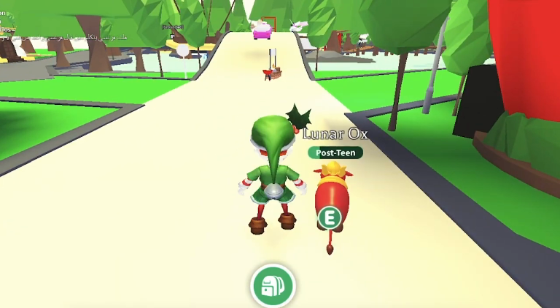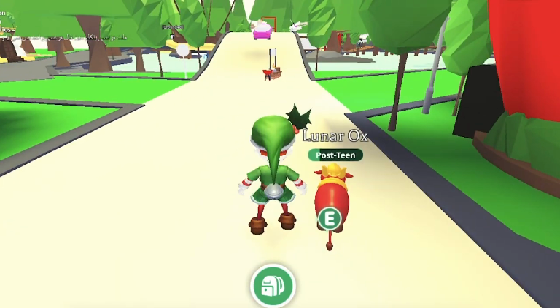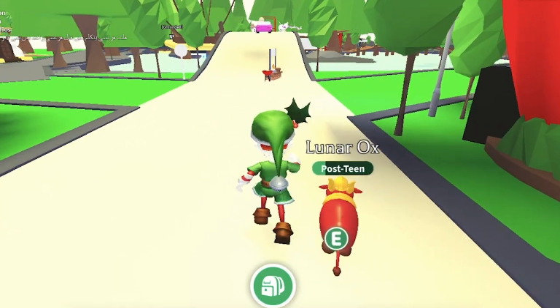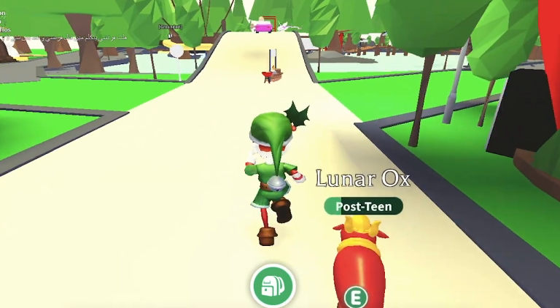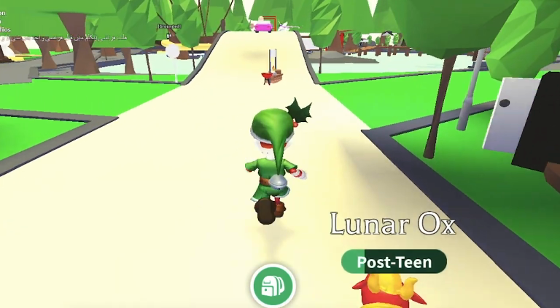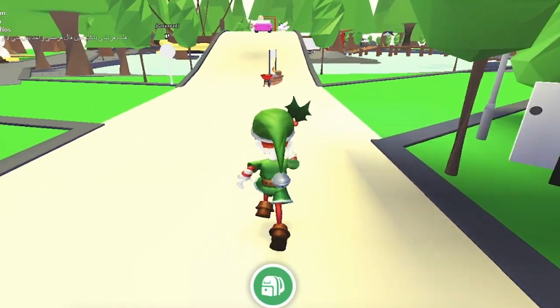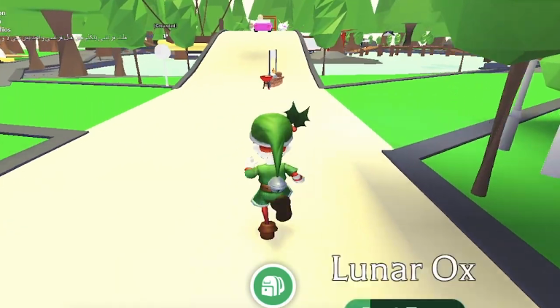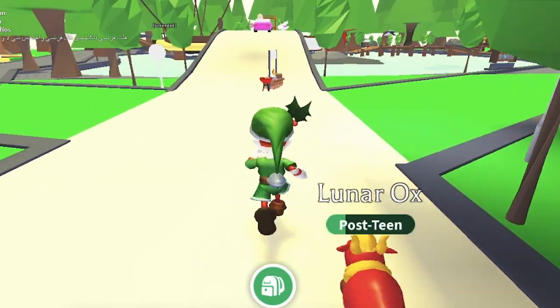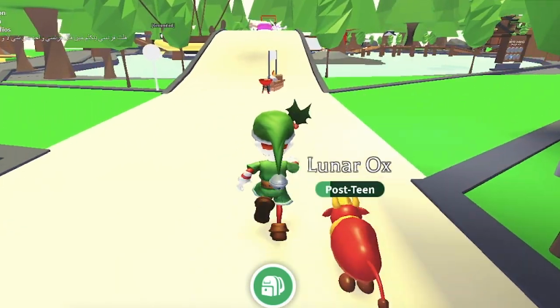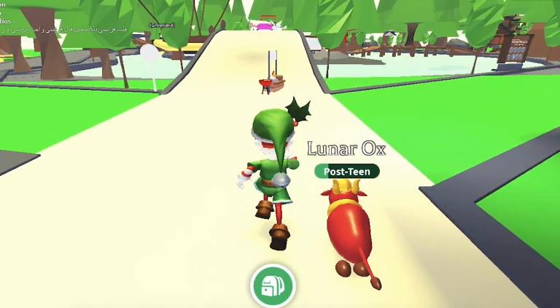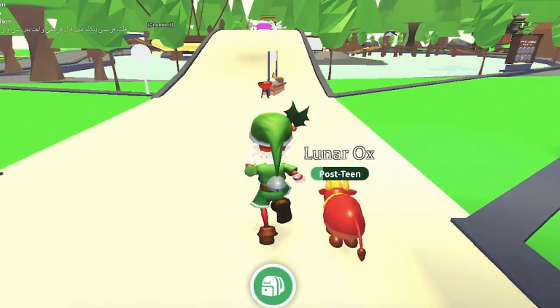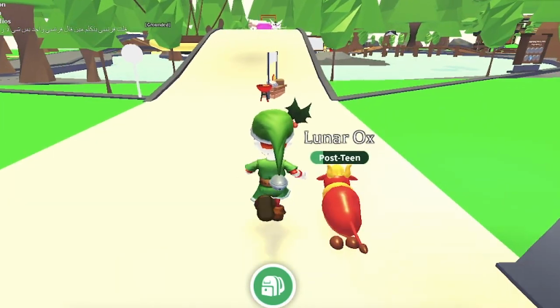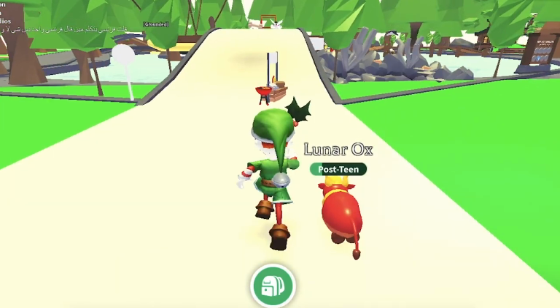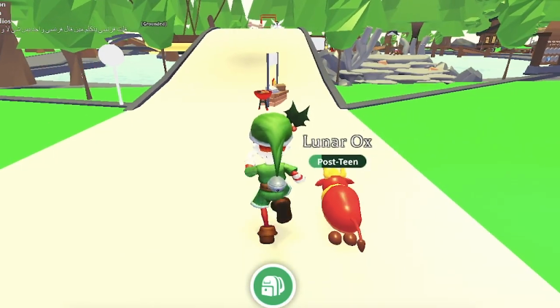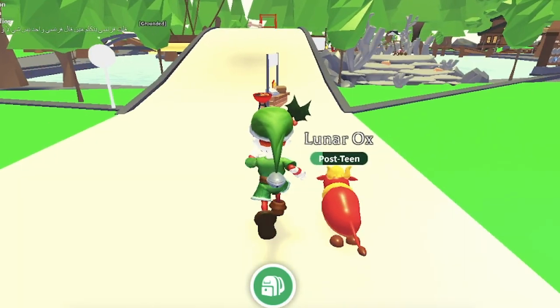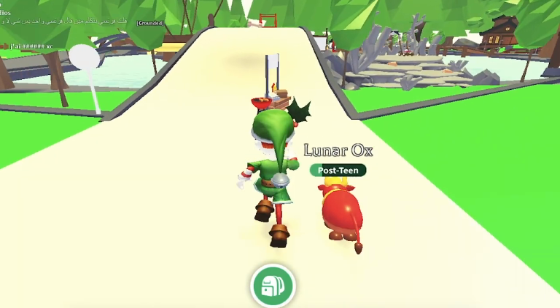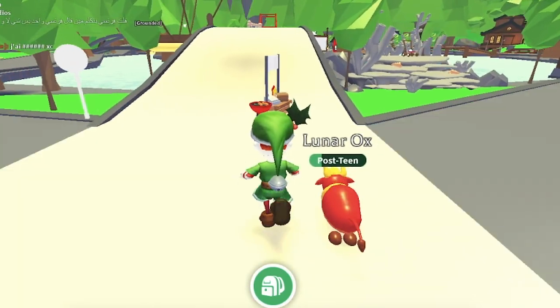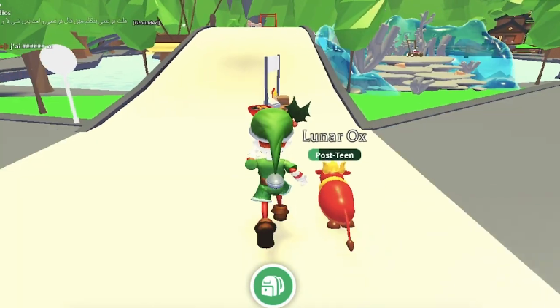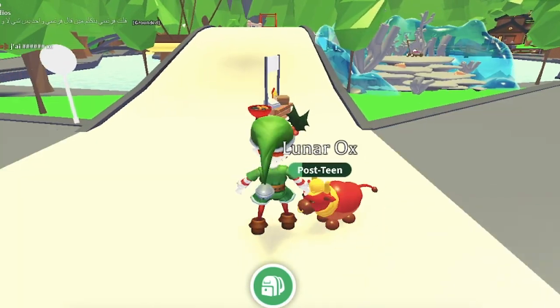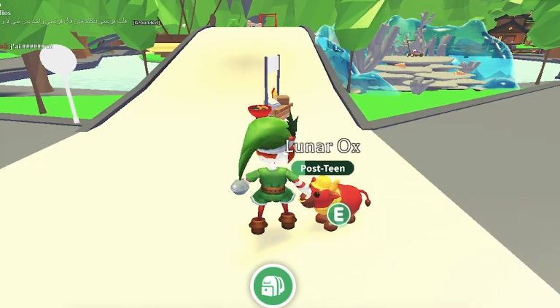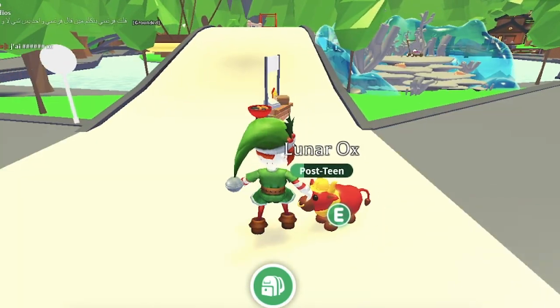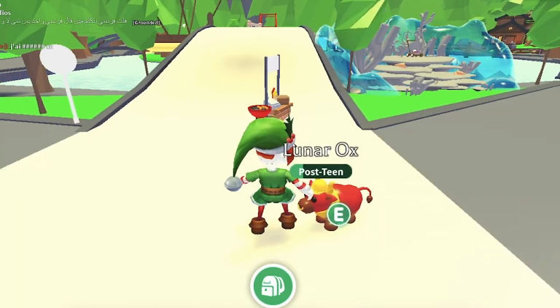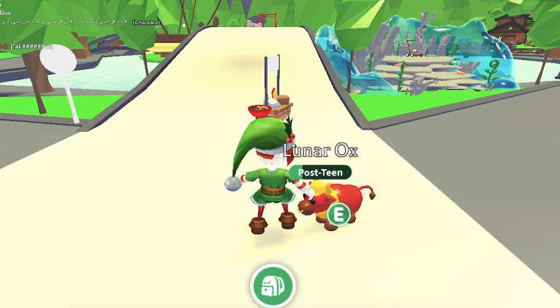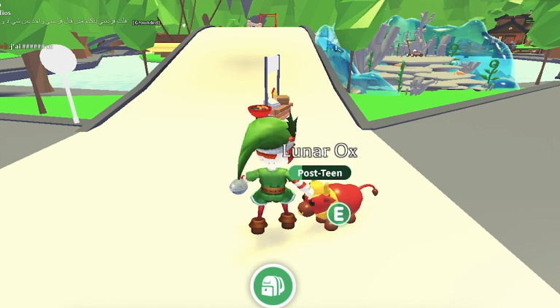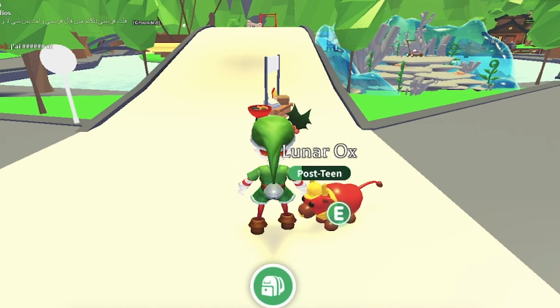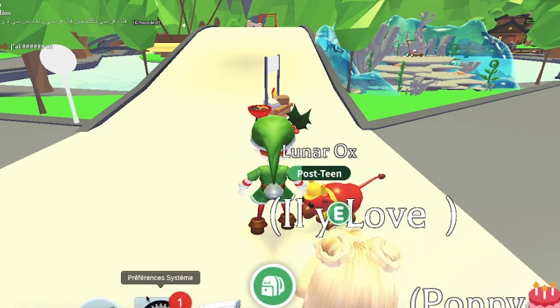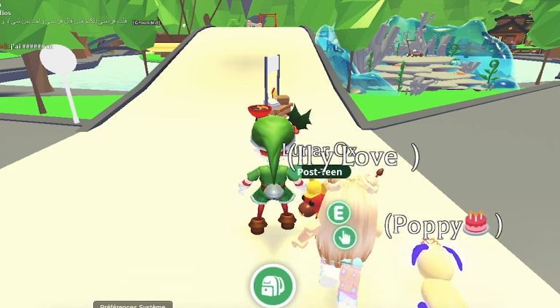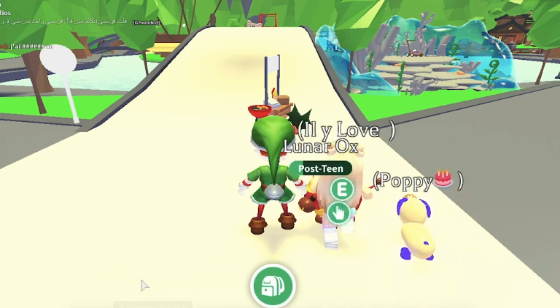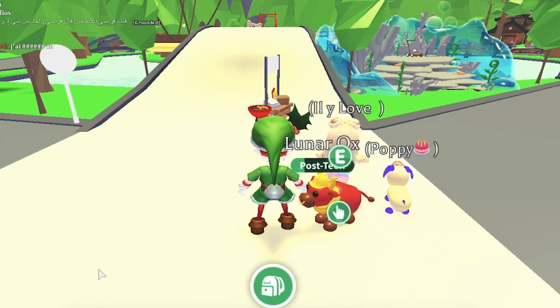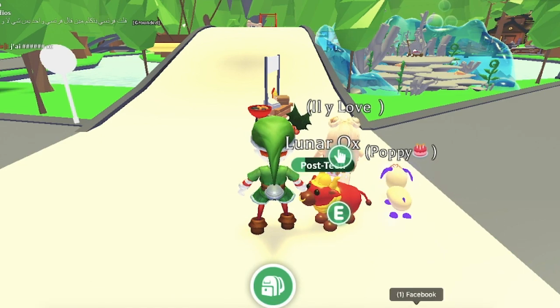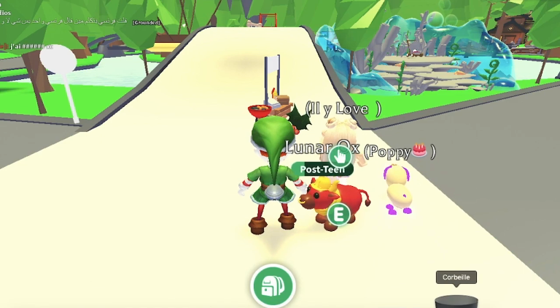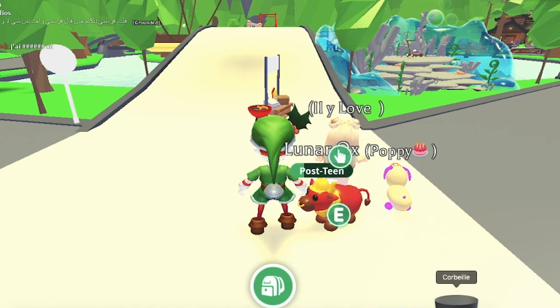Who does not love speedboats? Everyone does! Then why not get it in Adopt Me when you can?